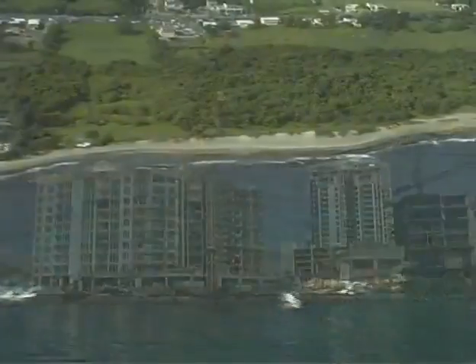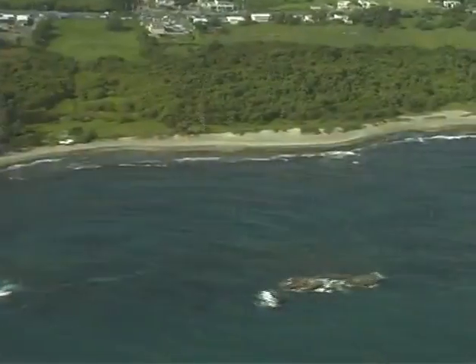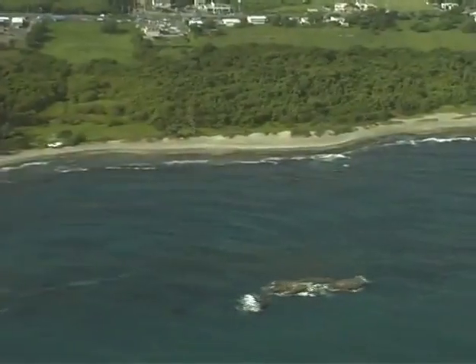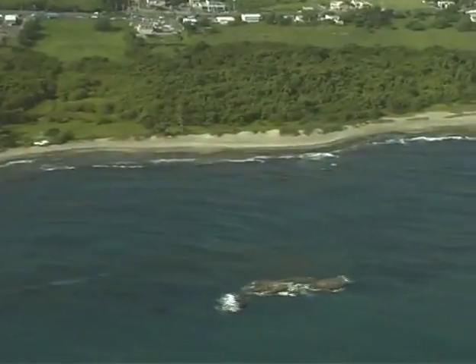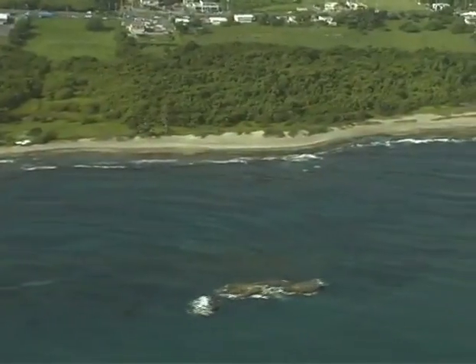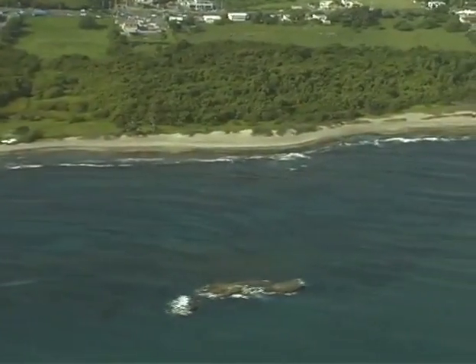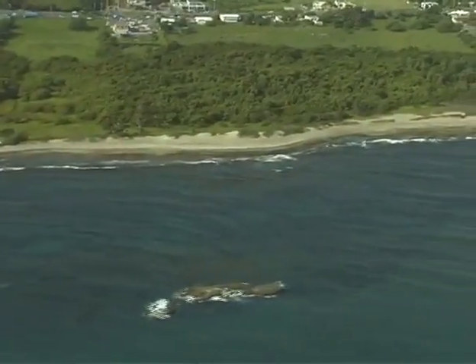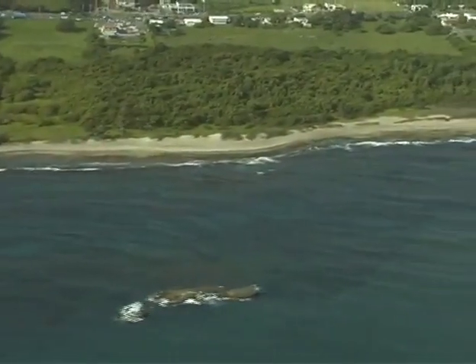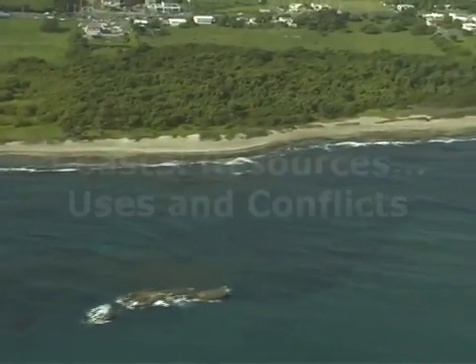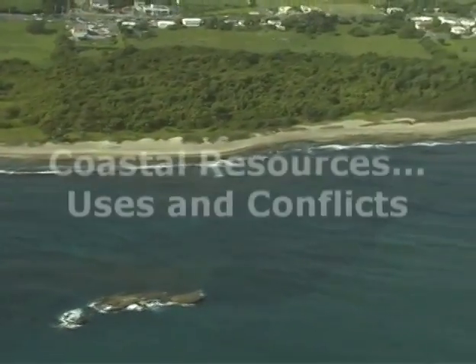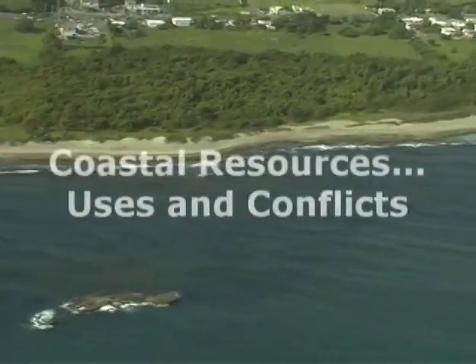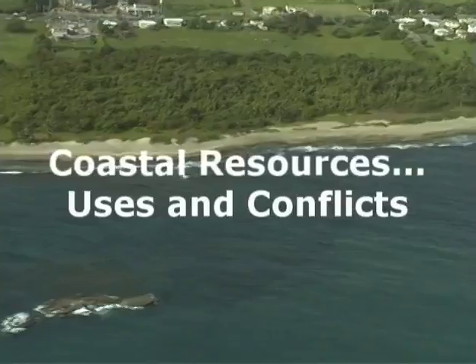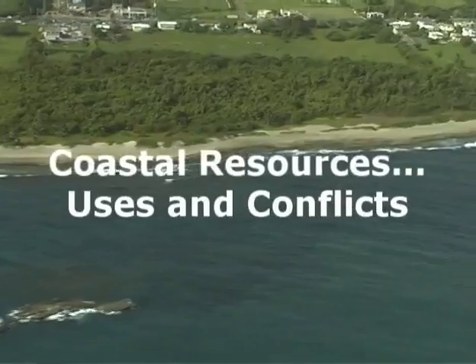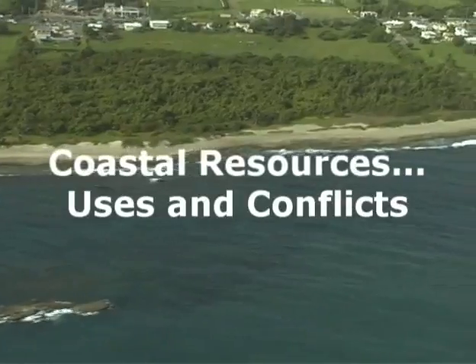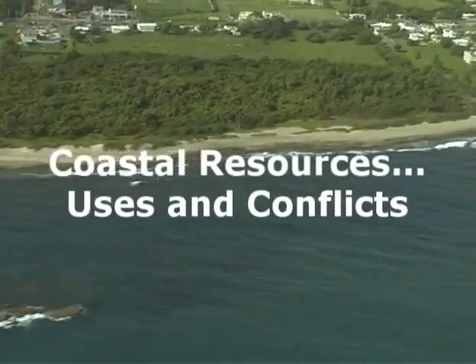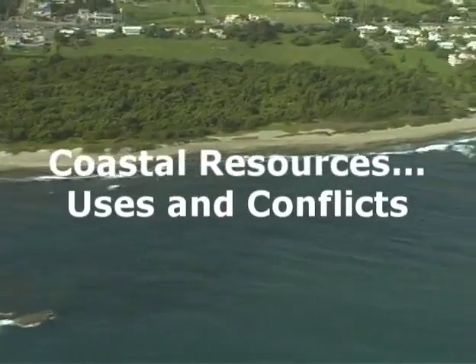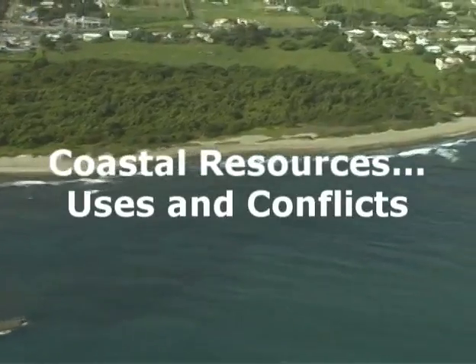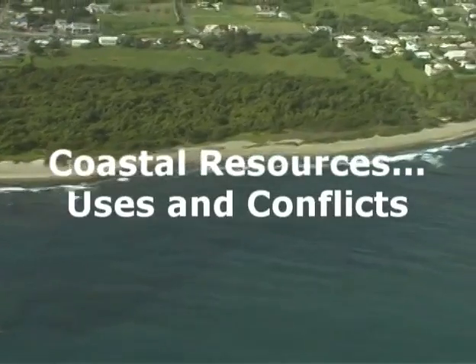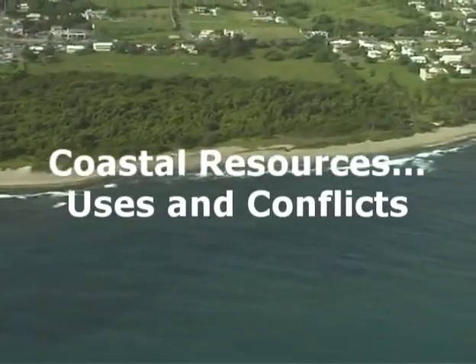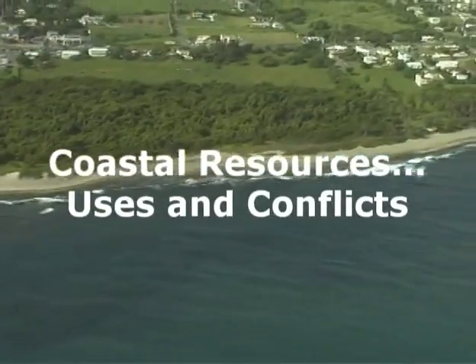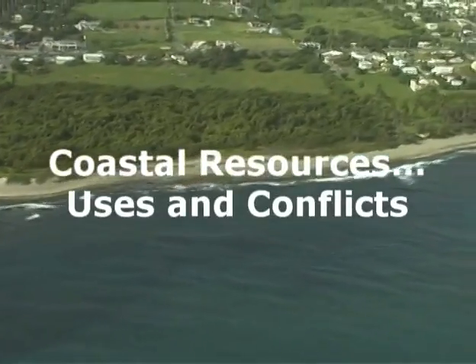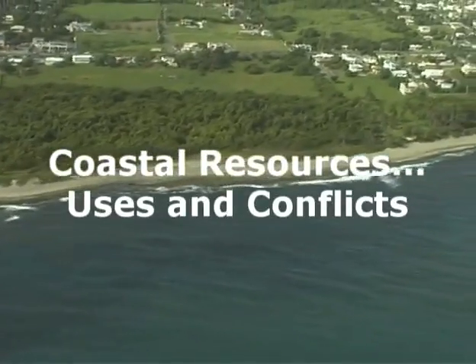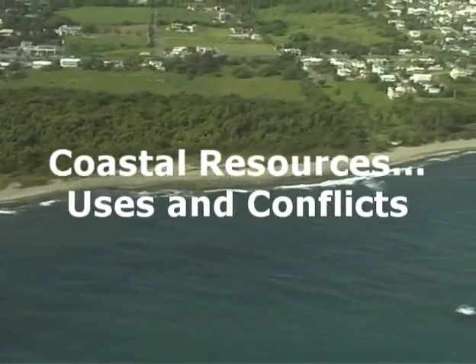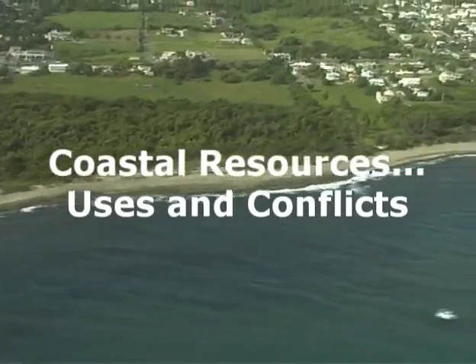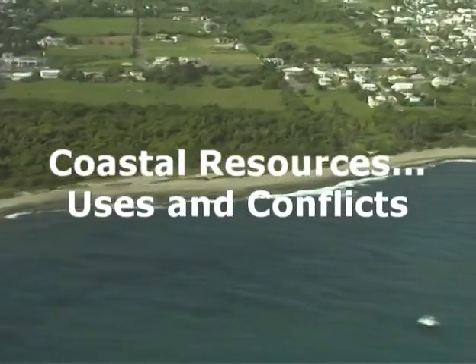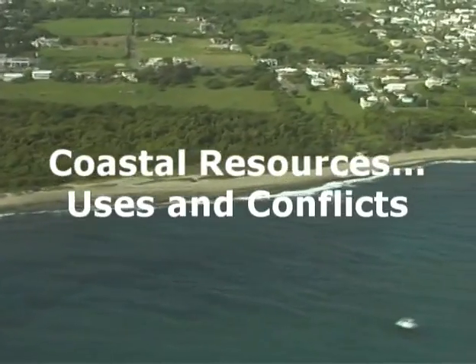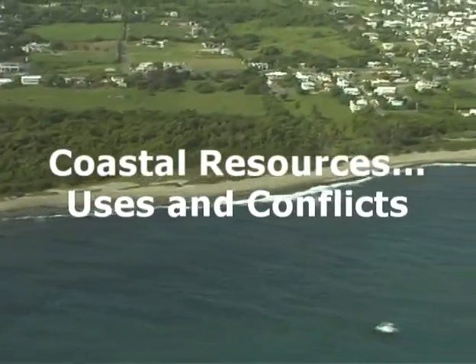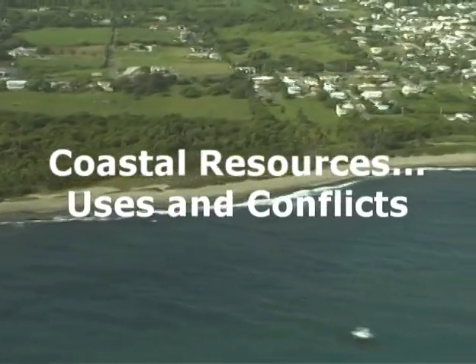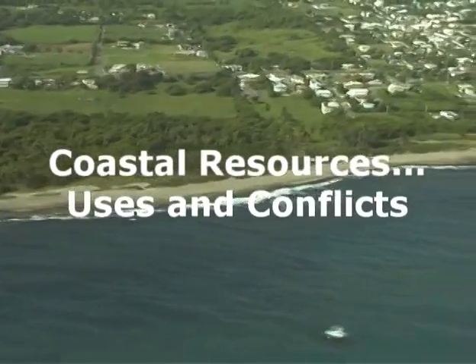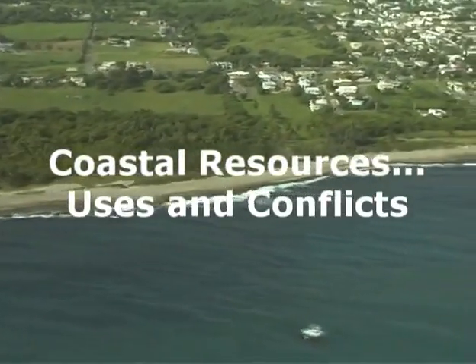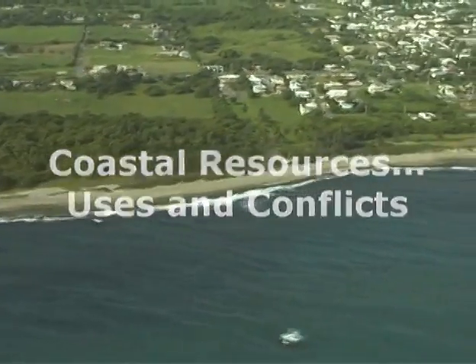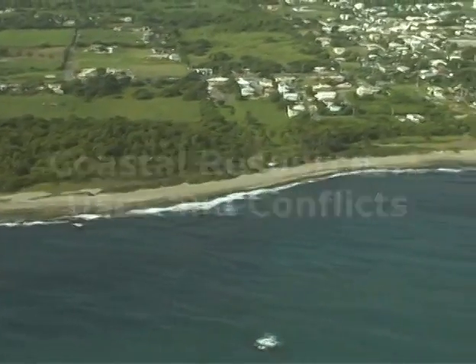We invite you to watch the coastal zones of Puerto Rico, present uses, and future challenges.